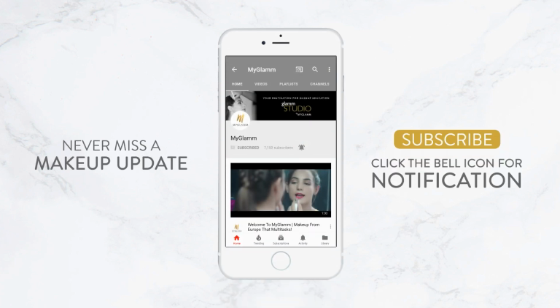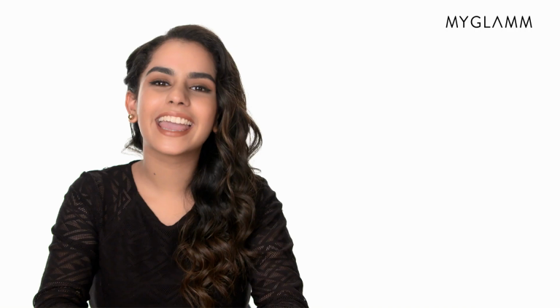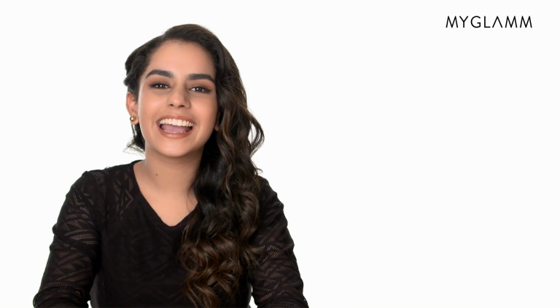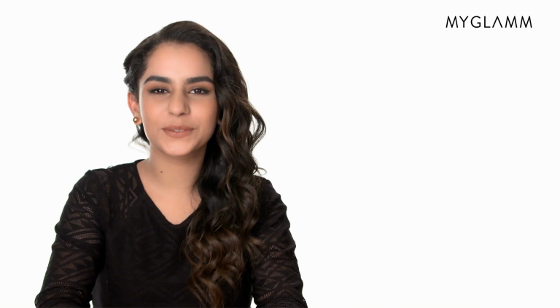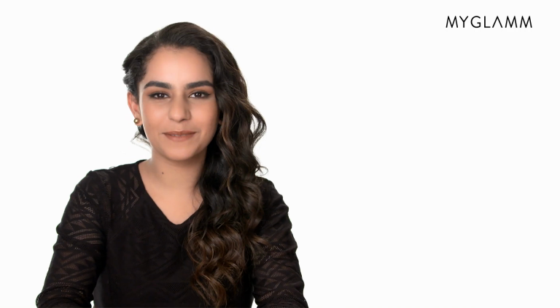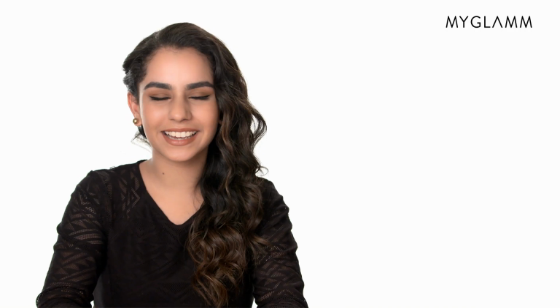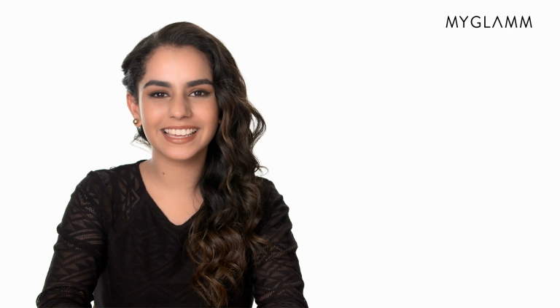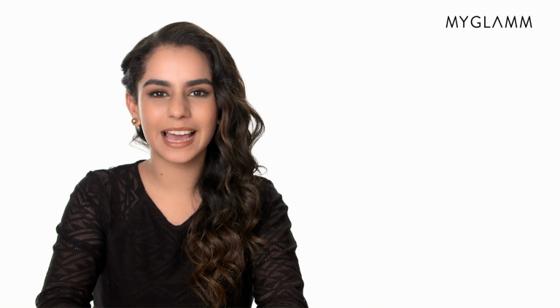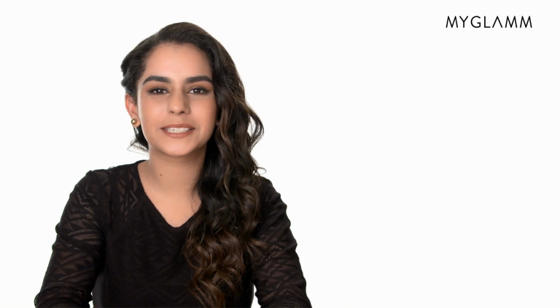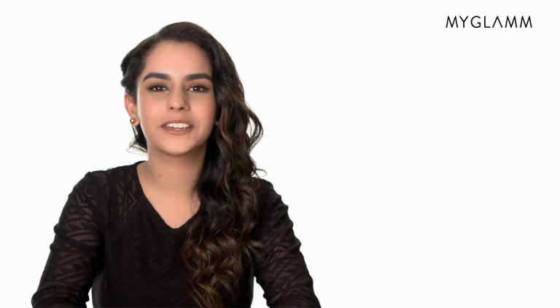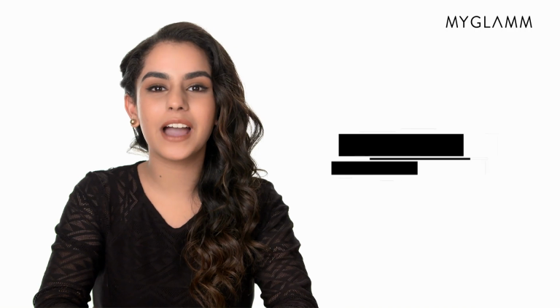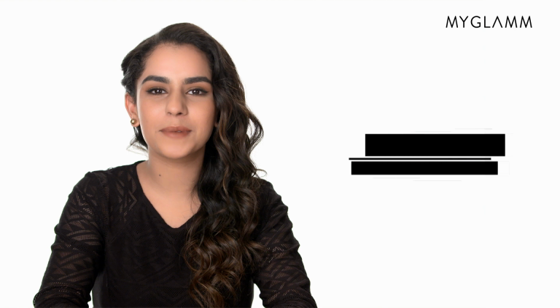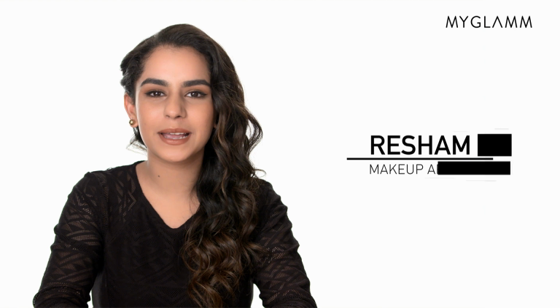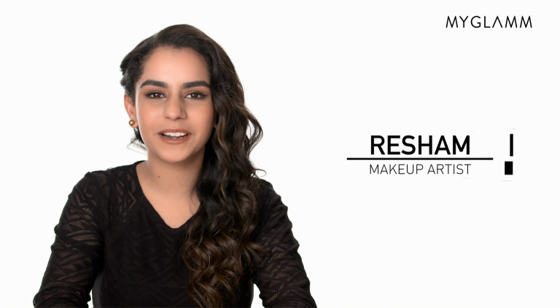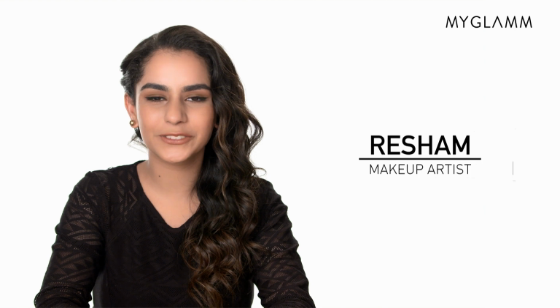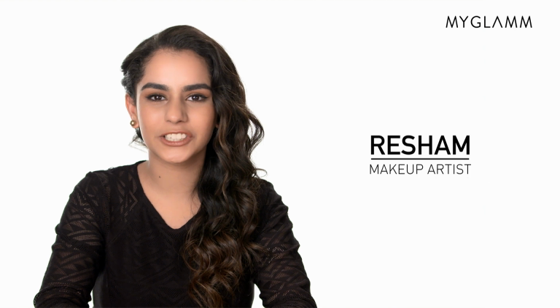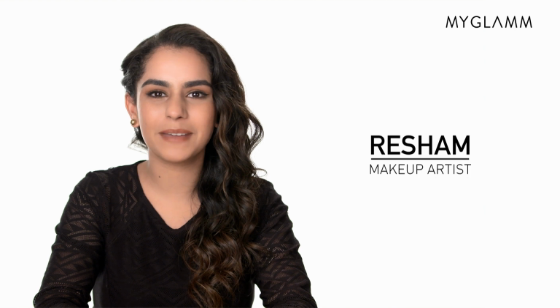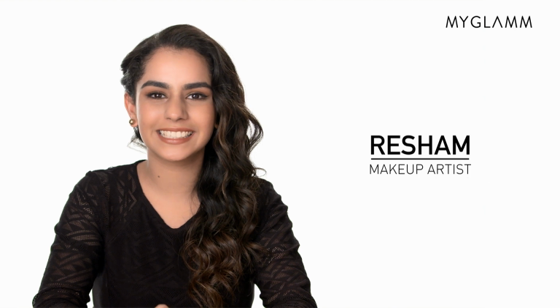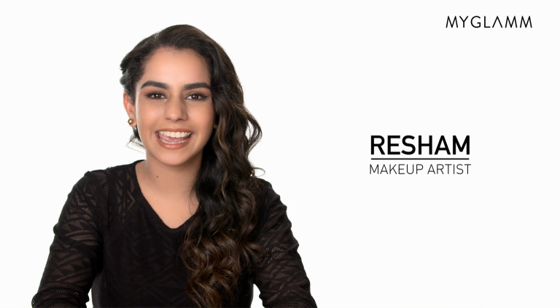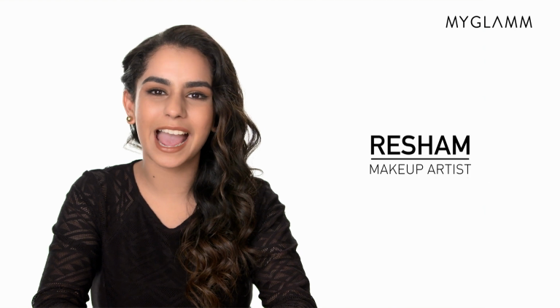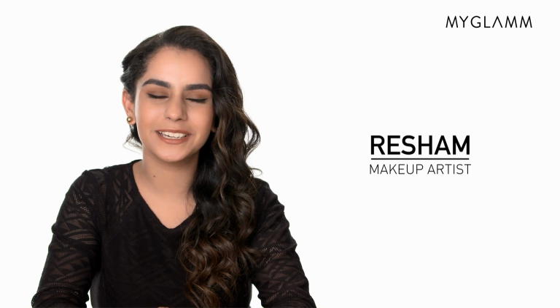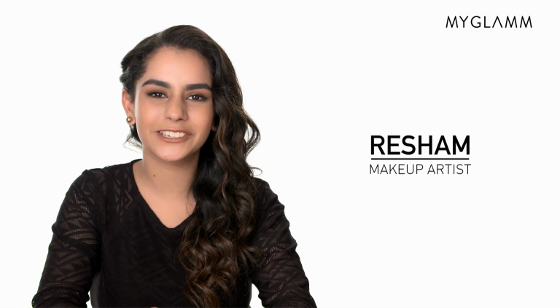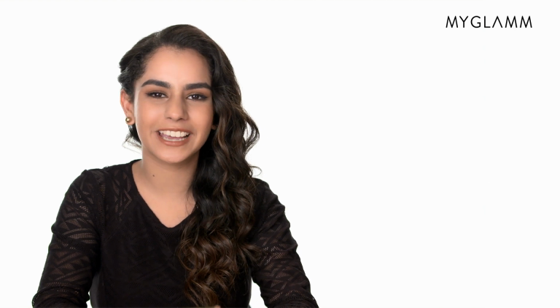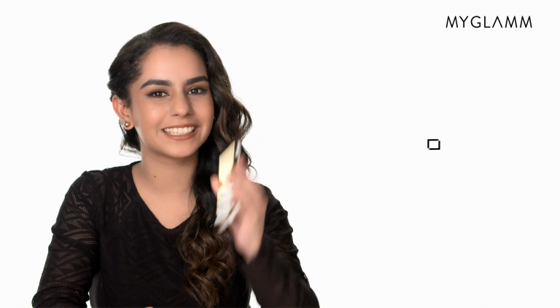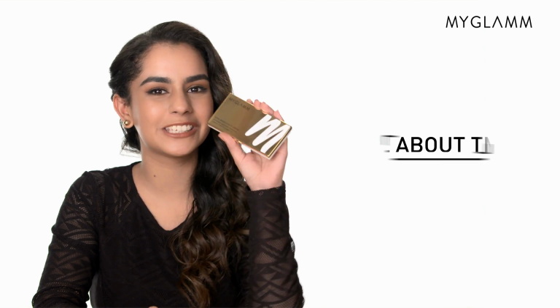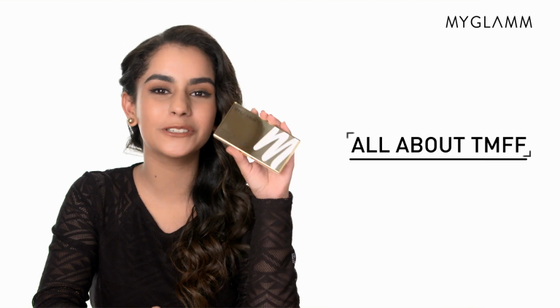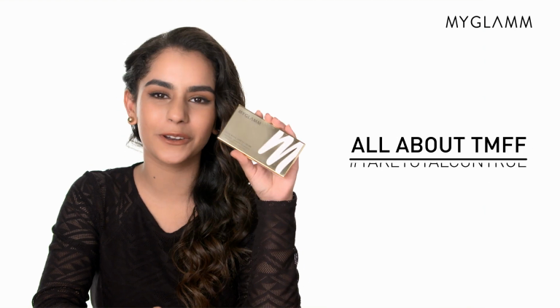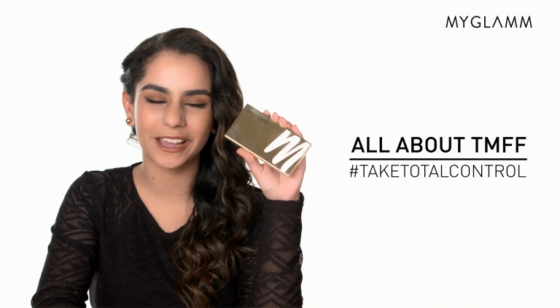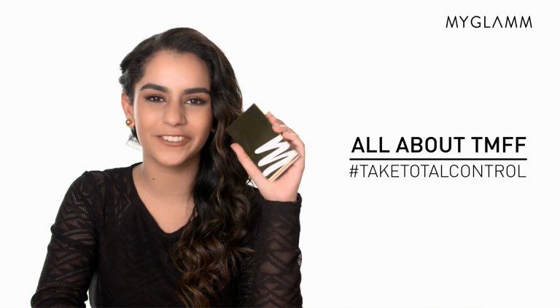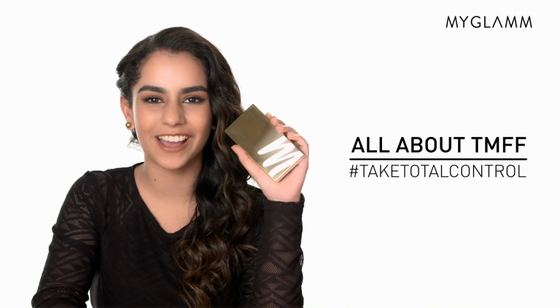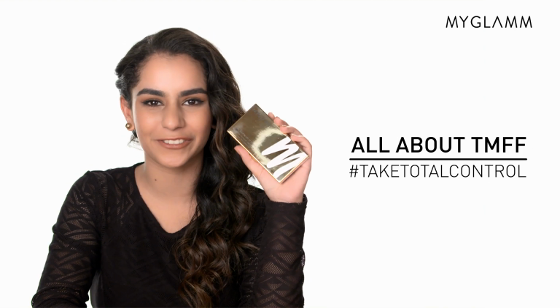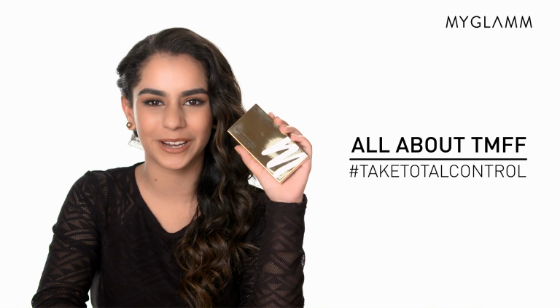Hey guys, welcome back to the Glam Studio. I'm your makeup artist, Raysham, and today I'm going to show you guys the new Total Makeover FF Cream.